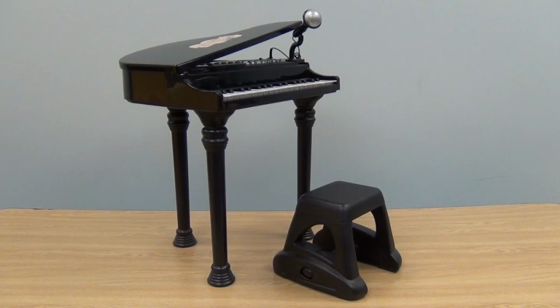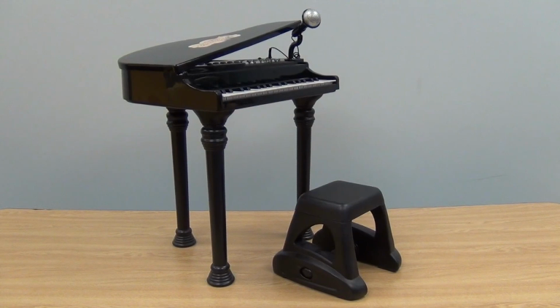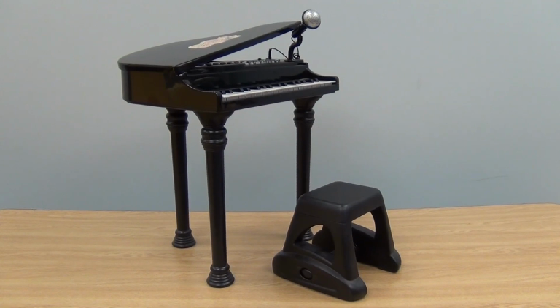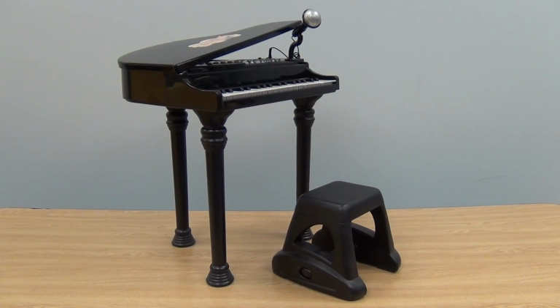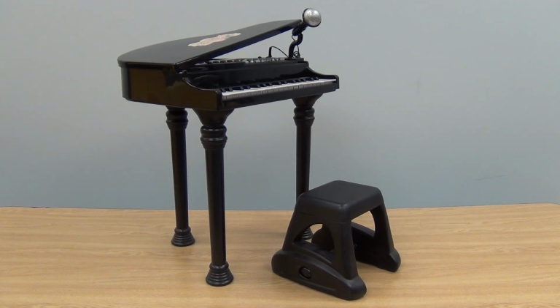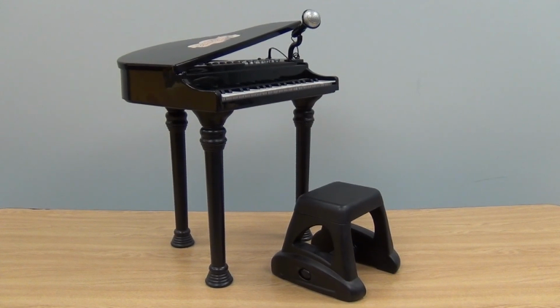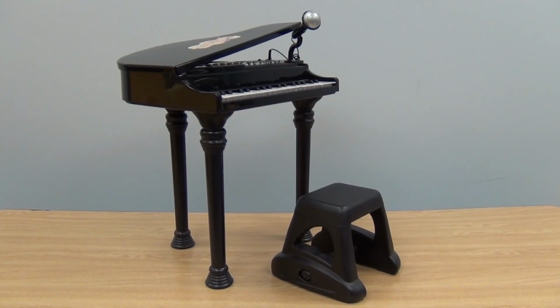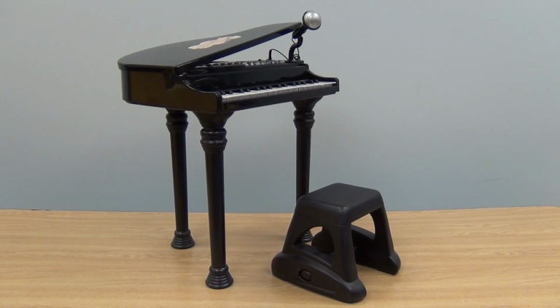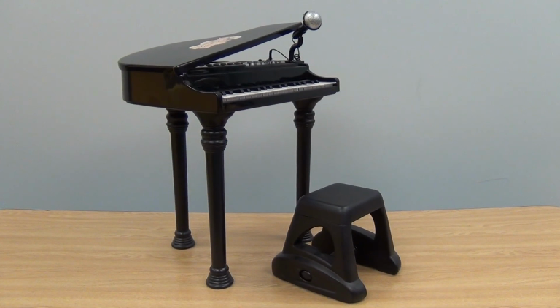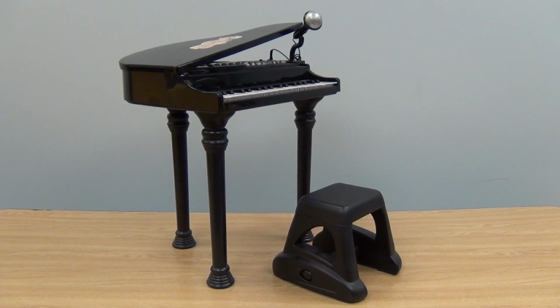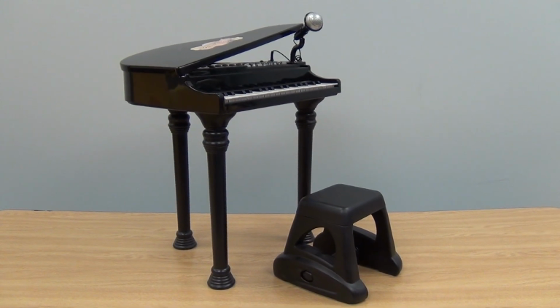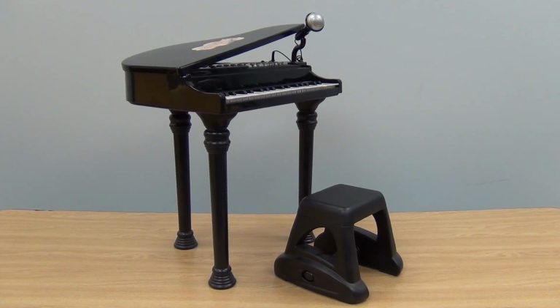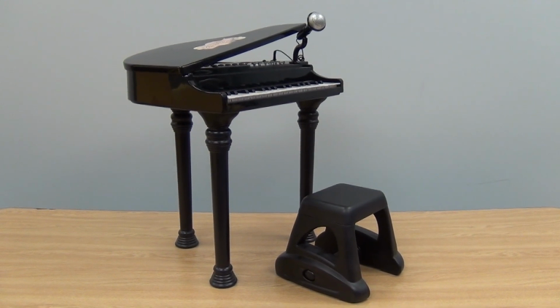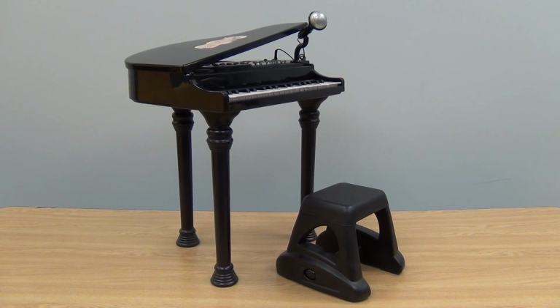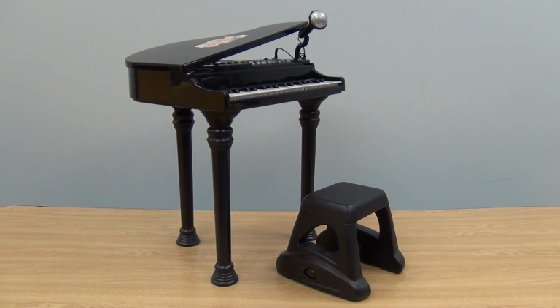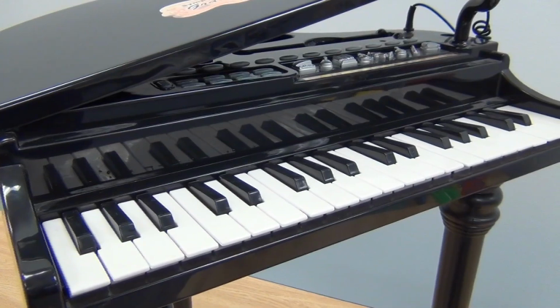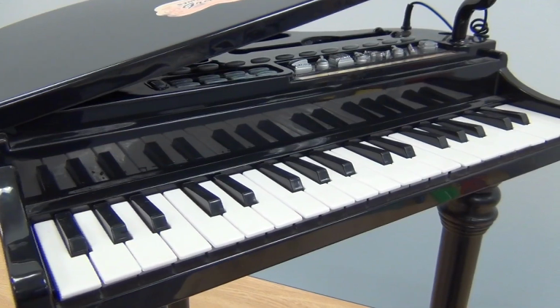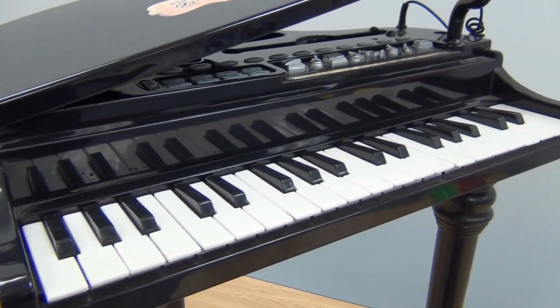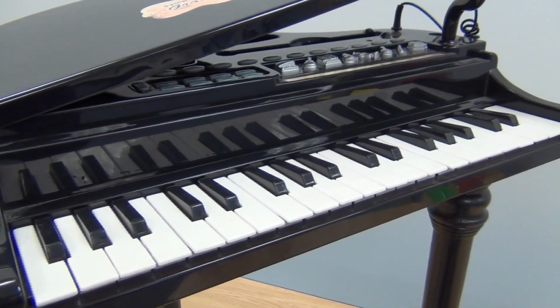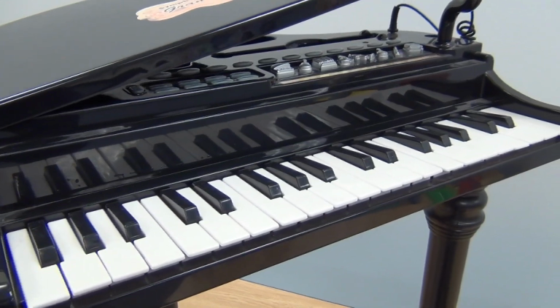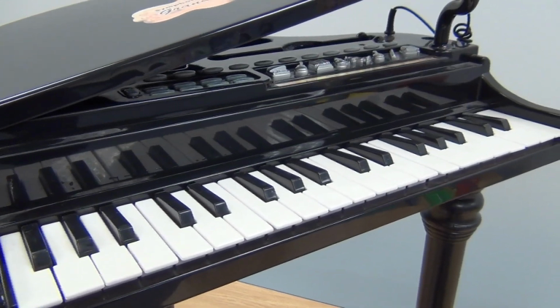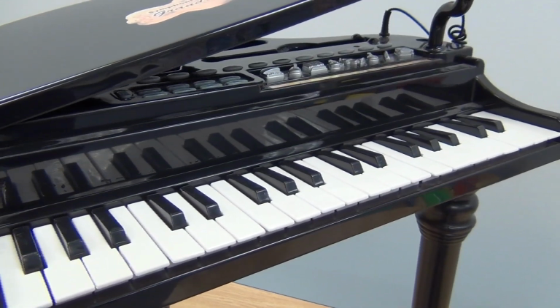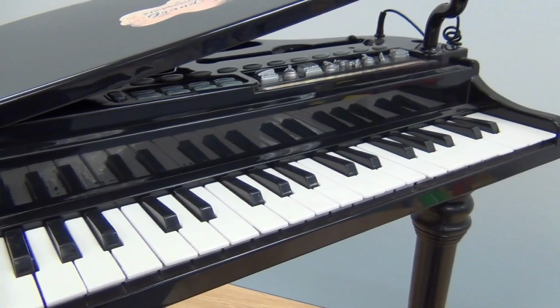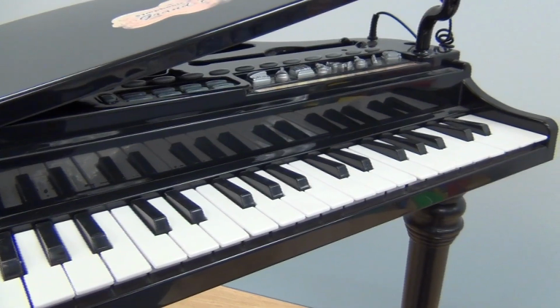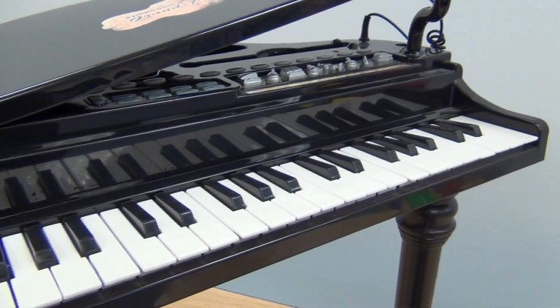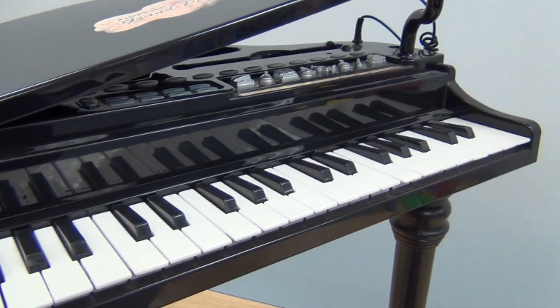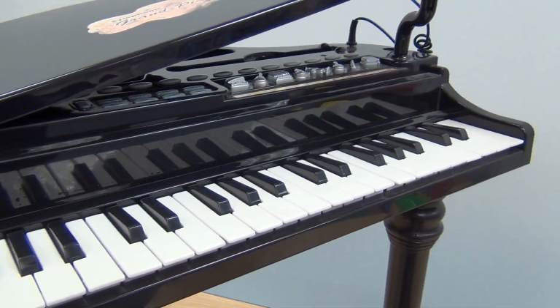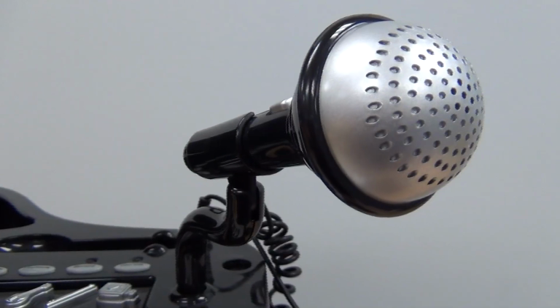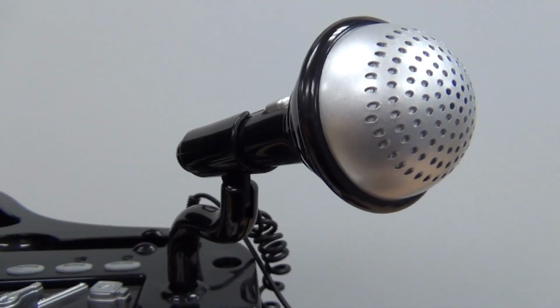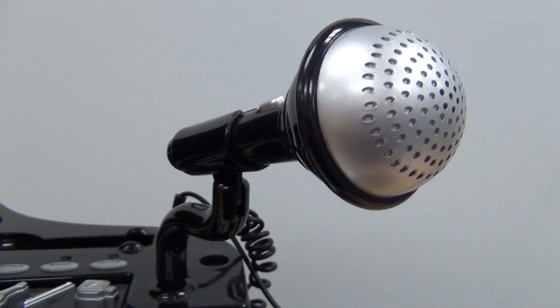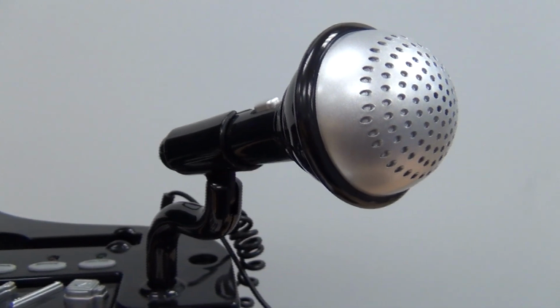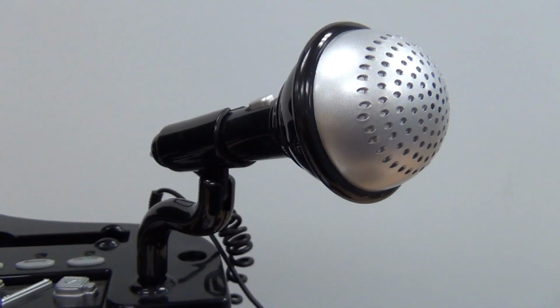Find exciting play at this electronic grand piano, complete with 37 electronically tuned keys and detachable sing-along microphone.